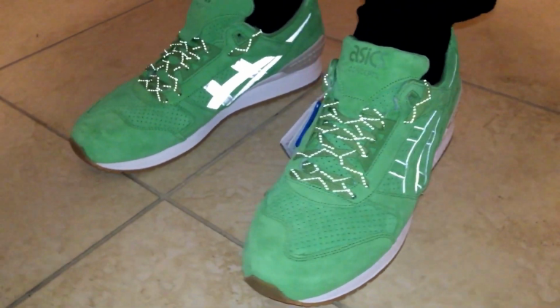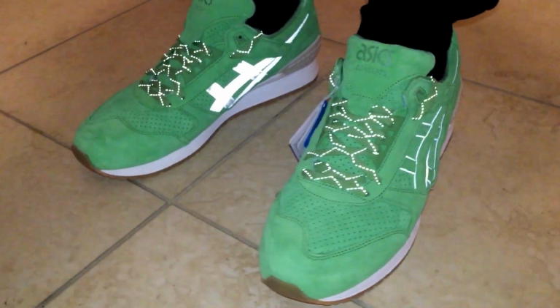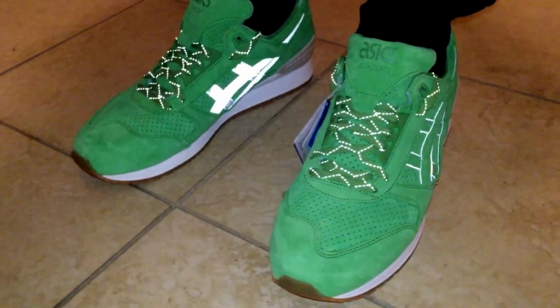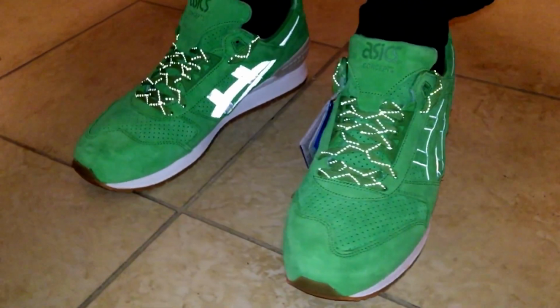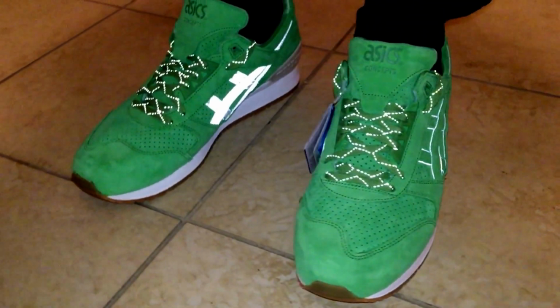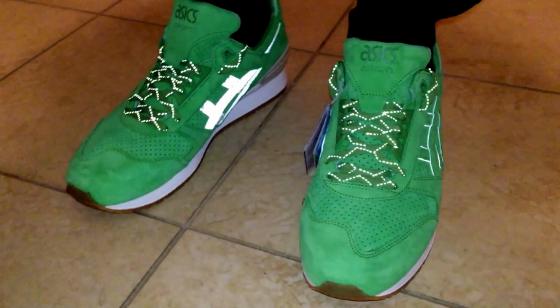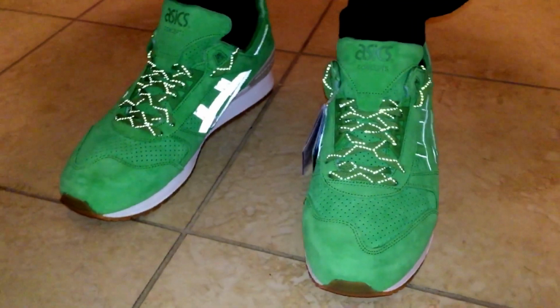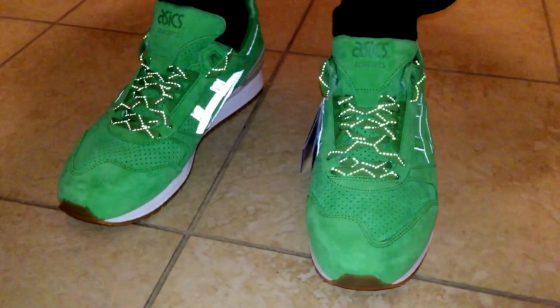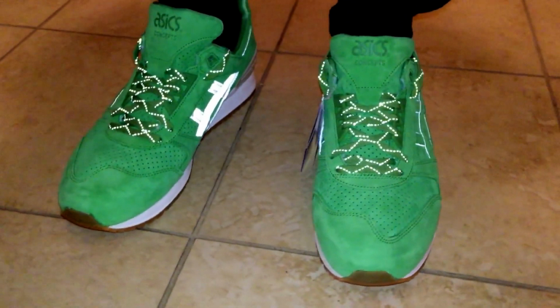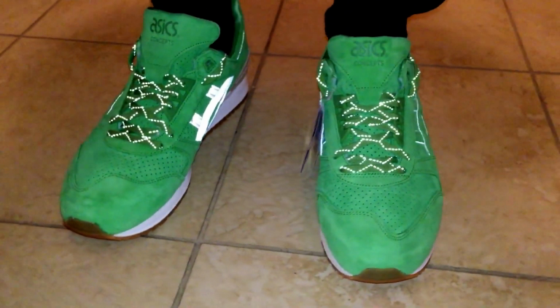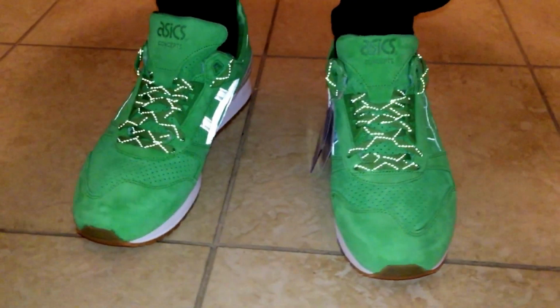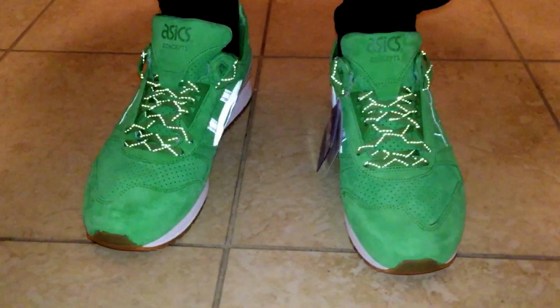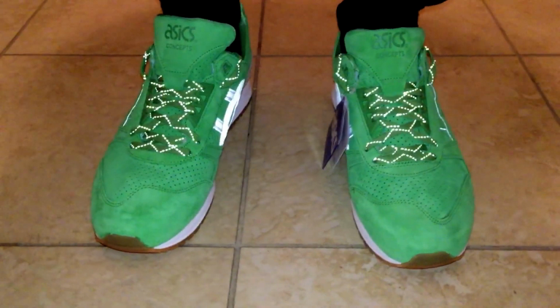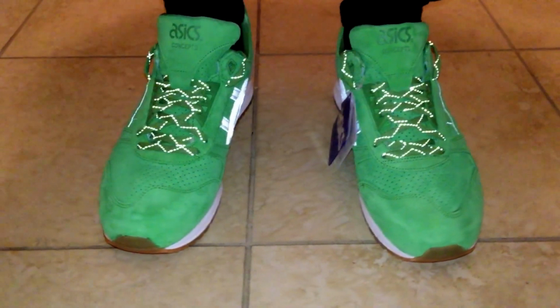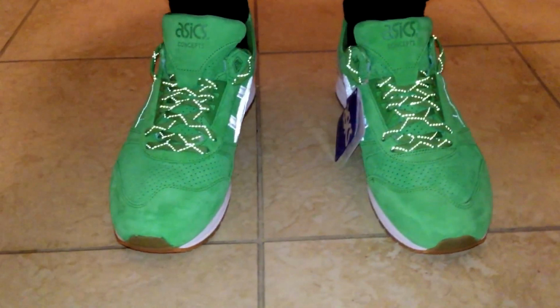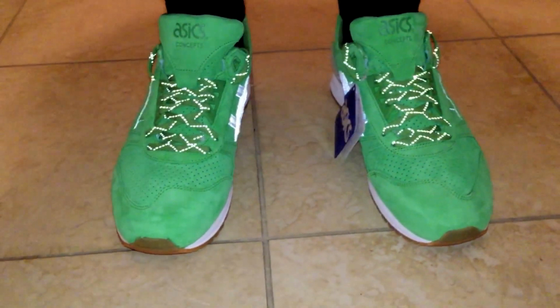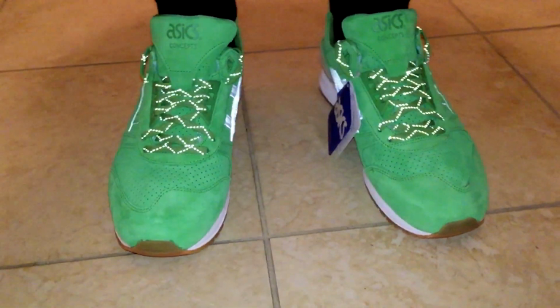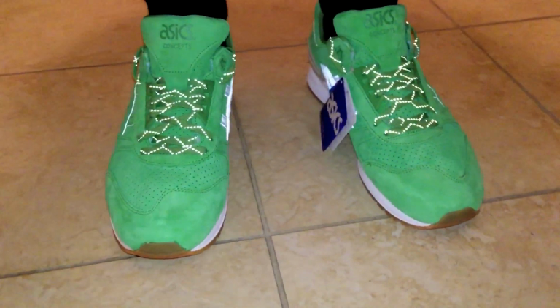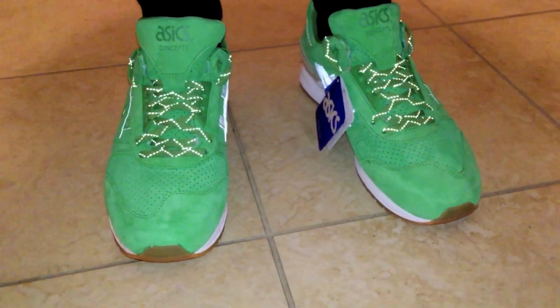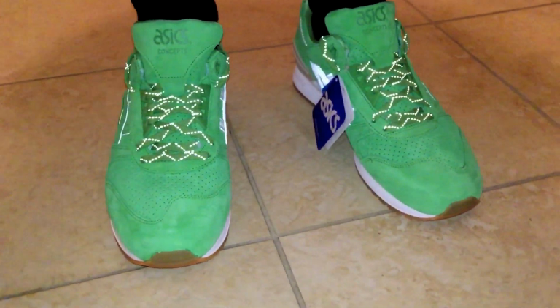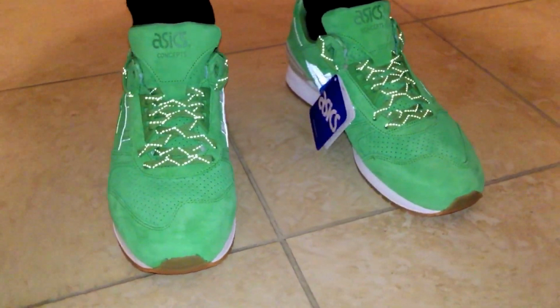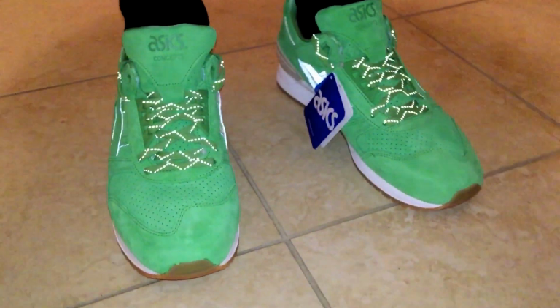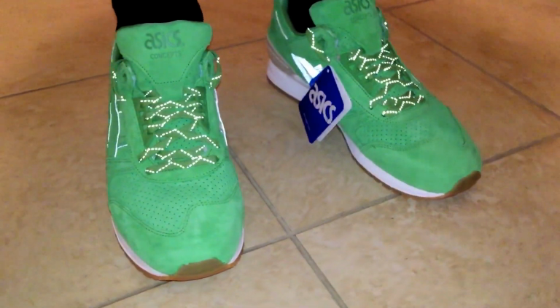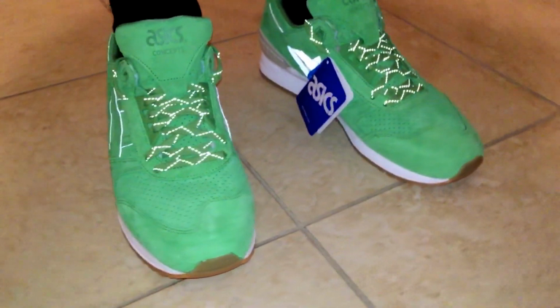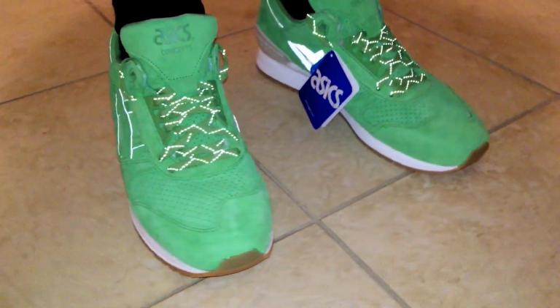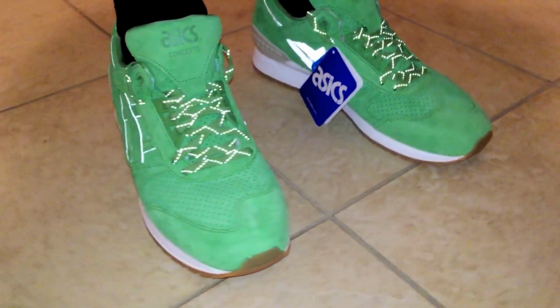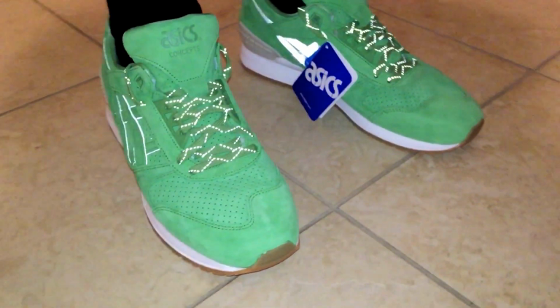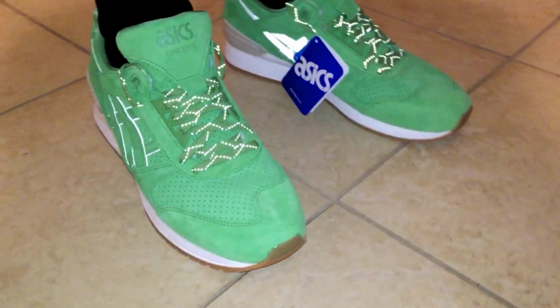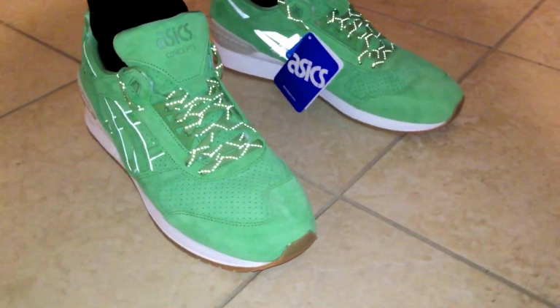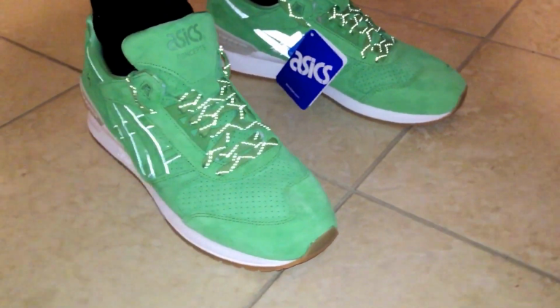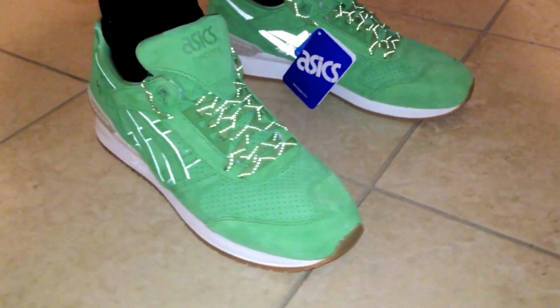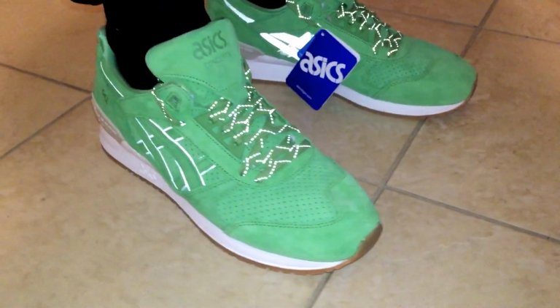I do have the flash on so you can see all the 3M accents on the shoe.